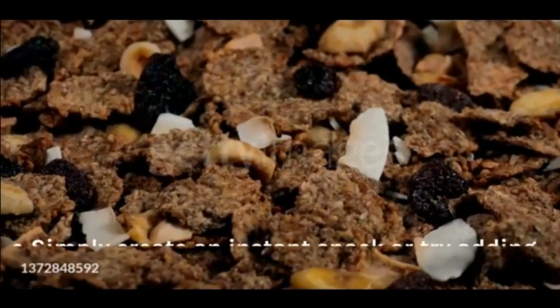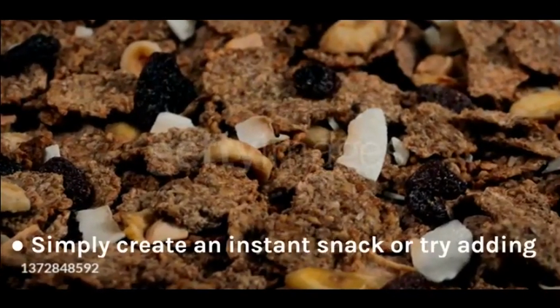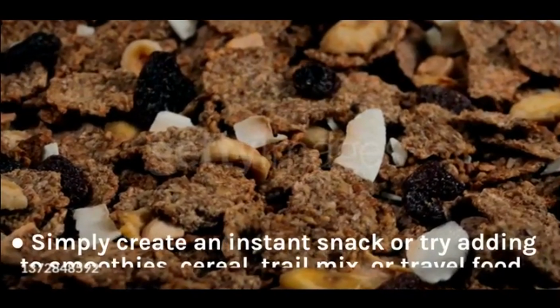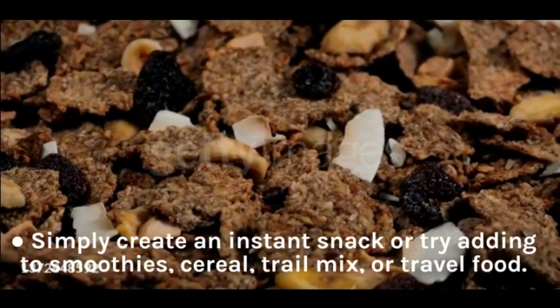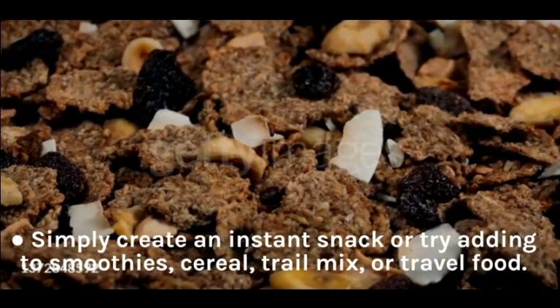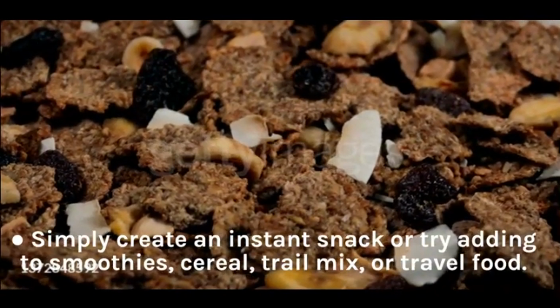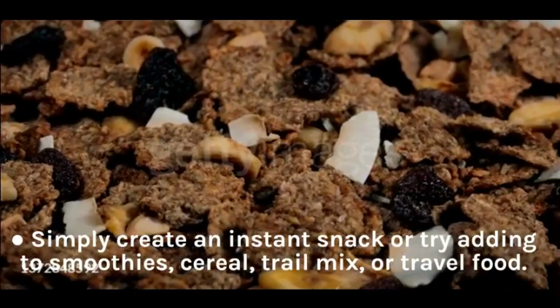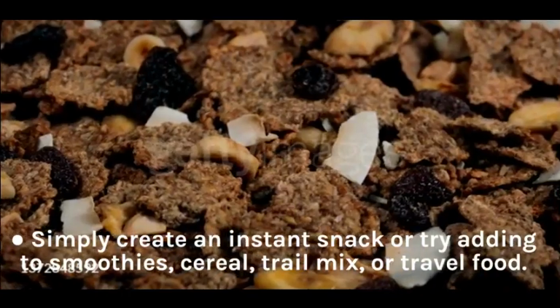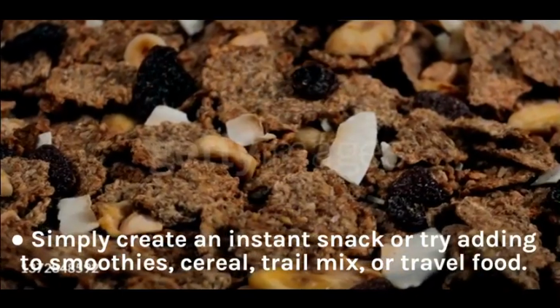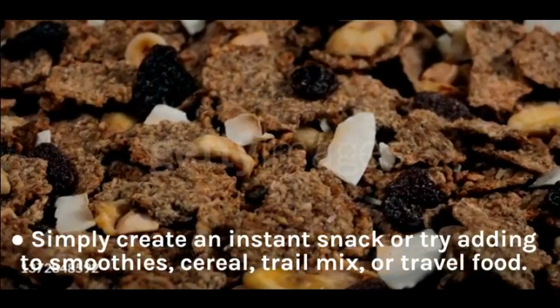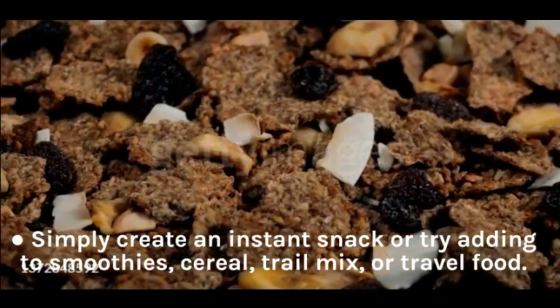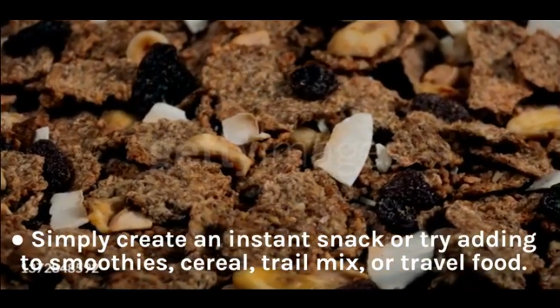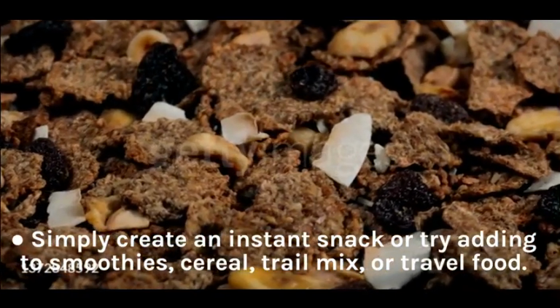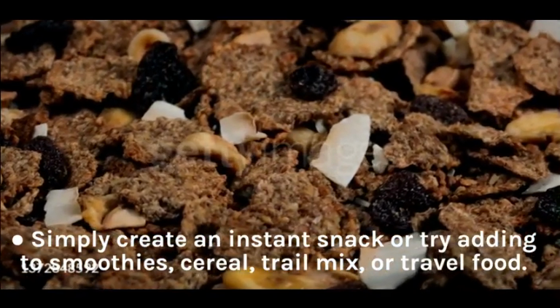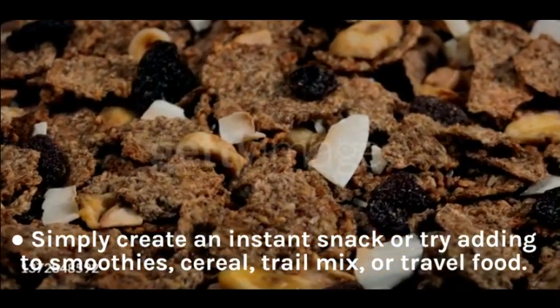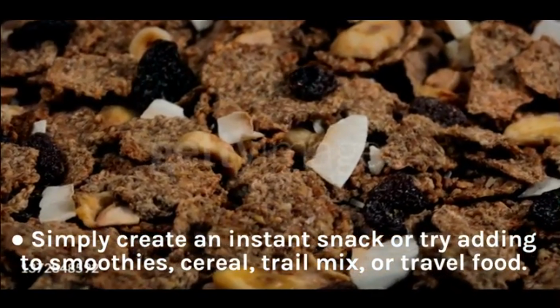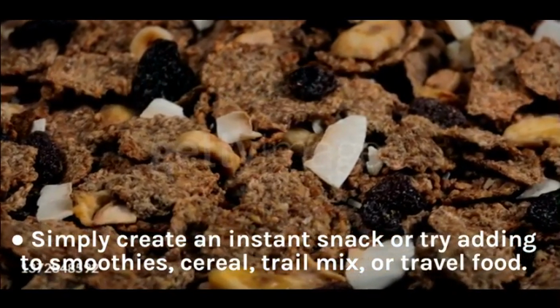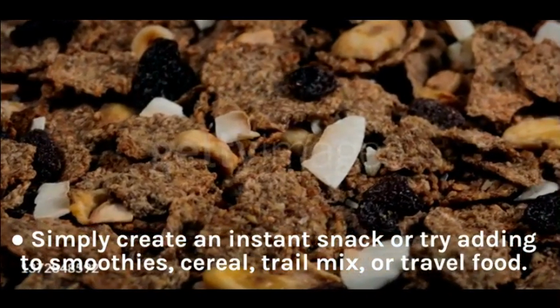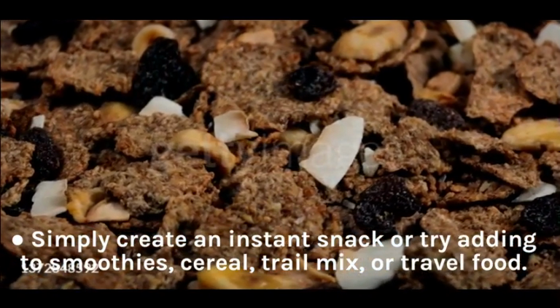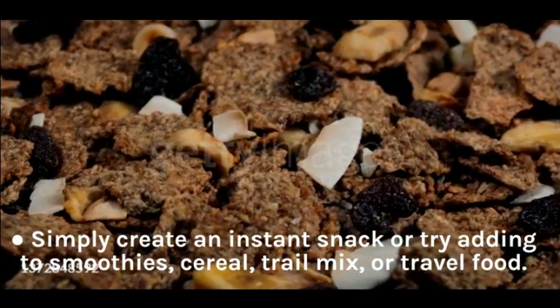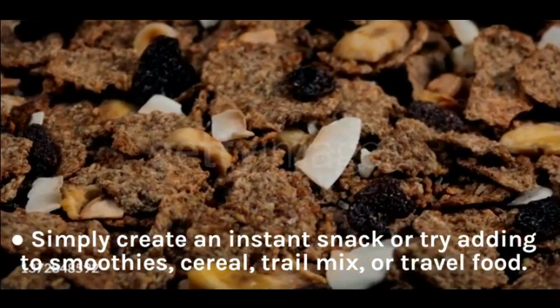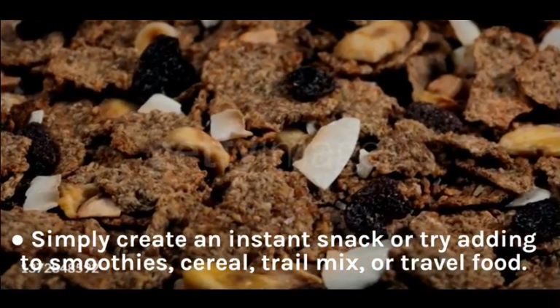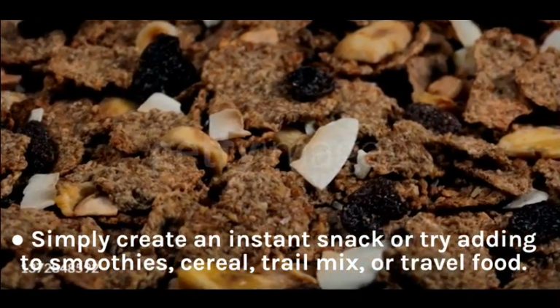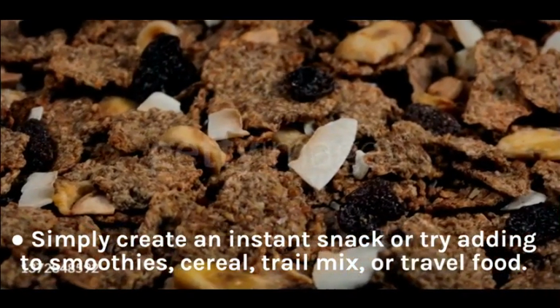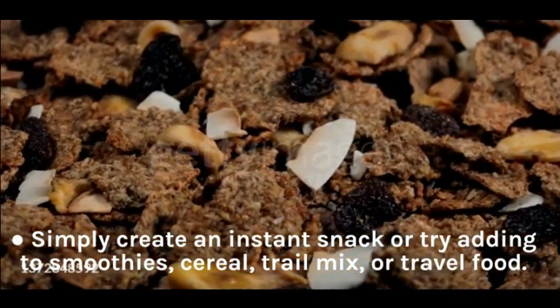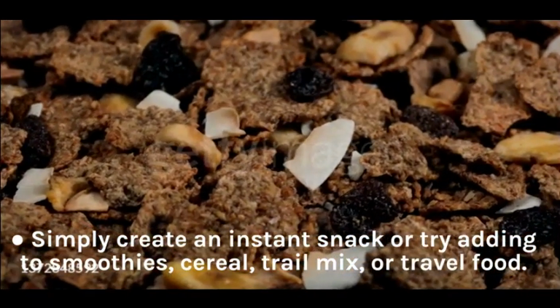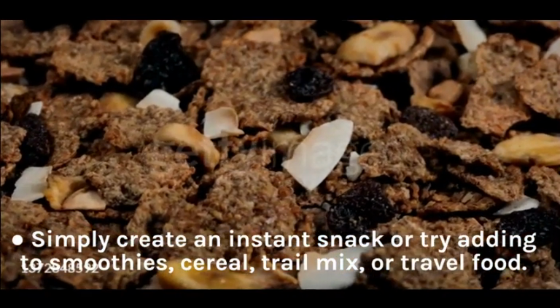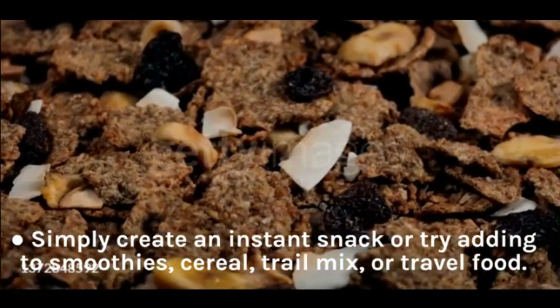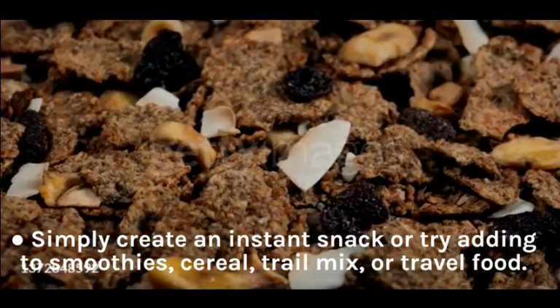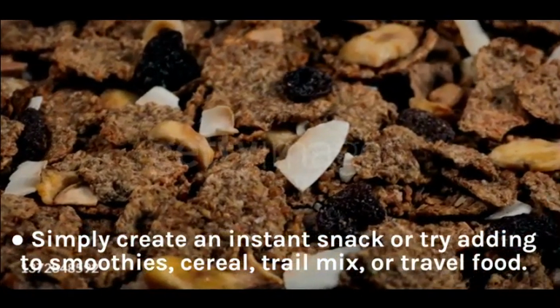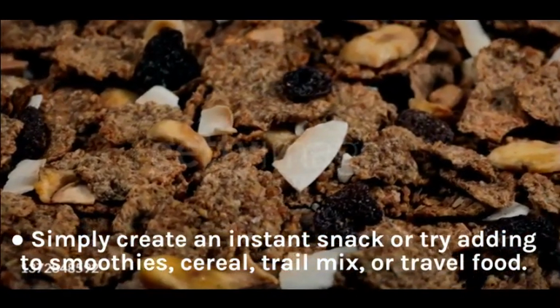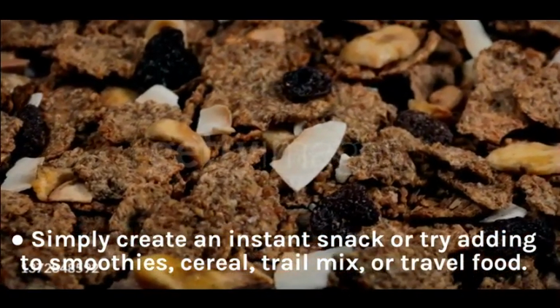Simply create an instant snack or try adding to smoothies, cereal, trail mix, or travel food.